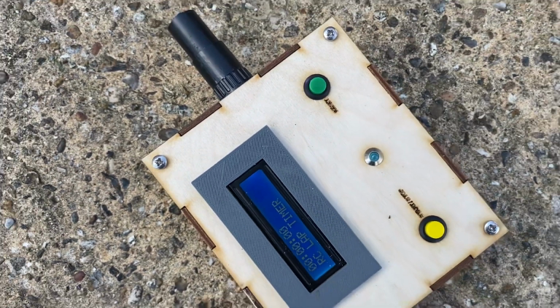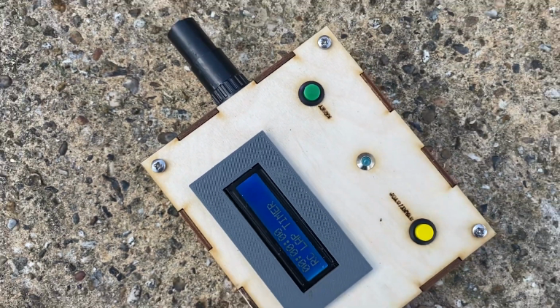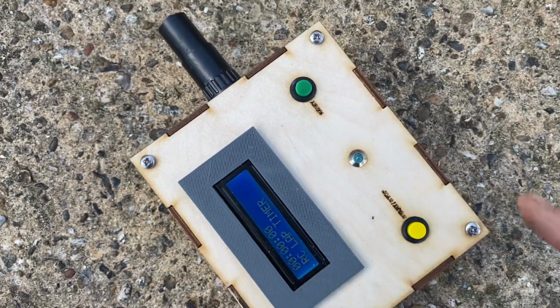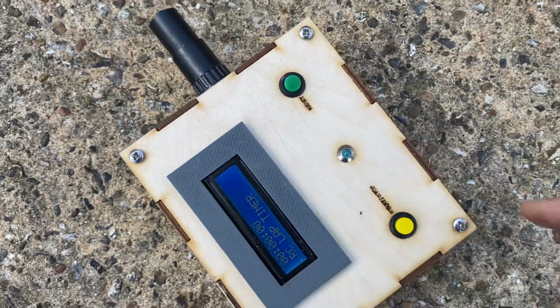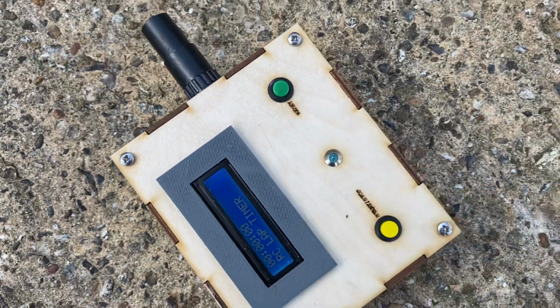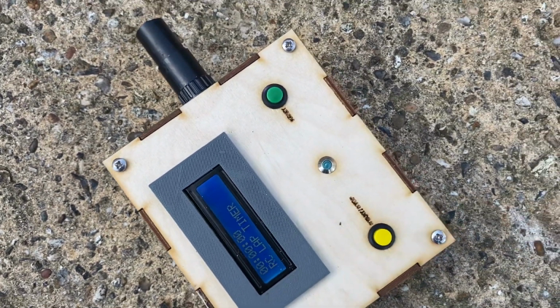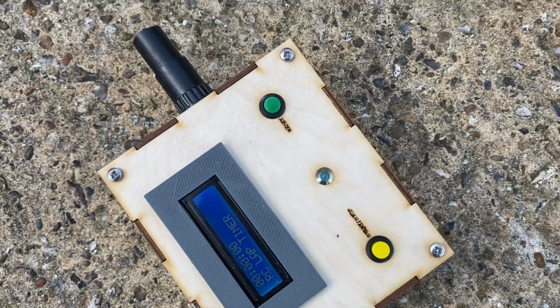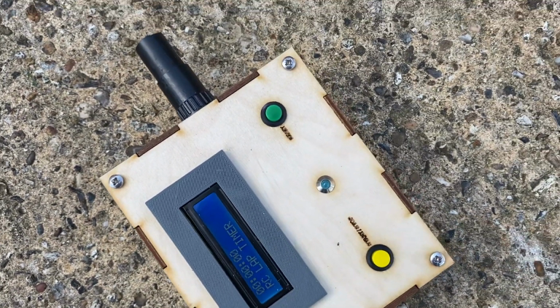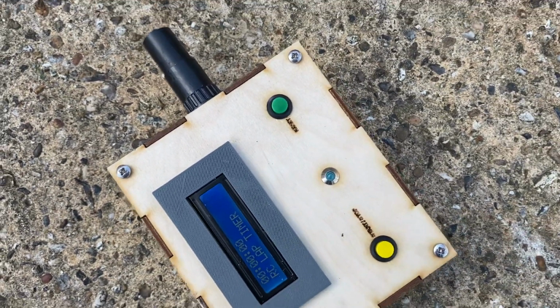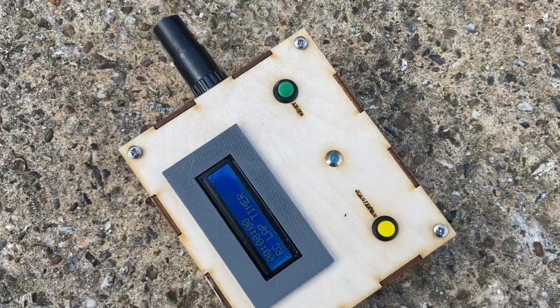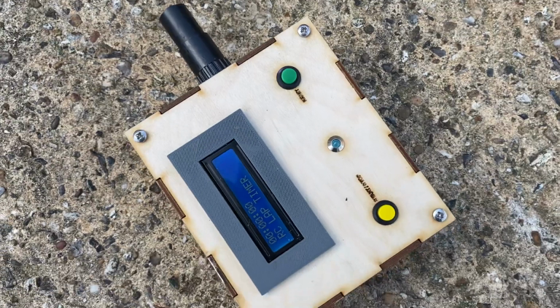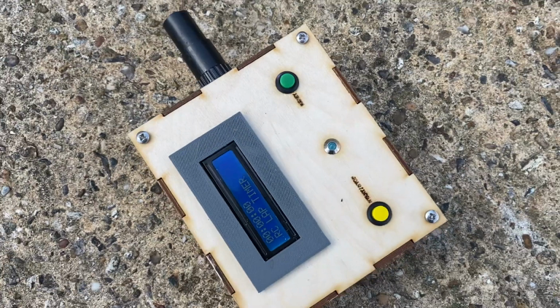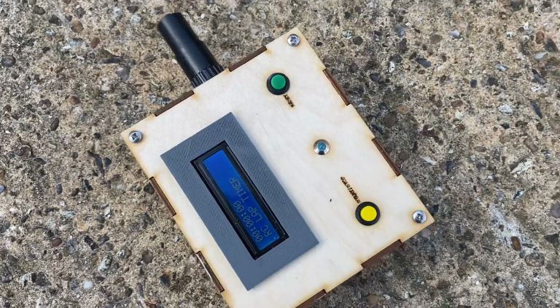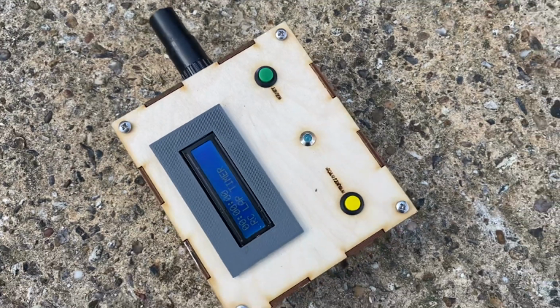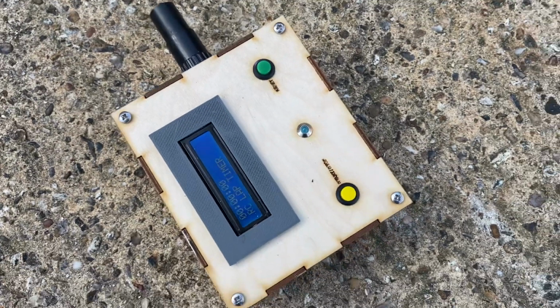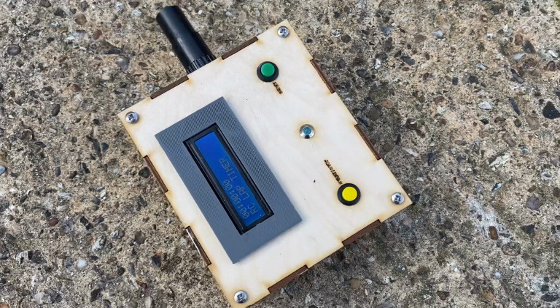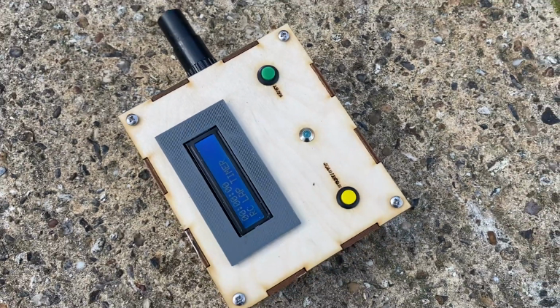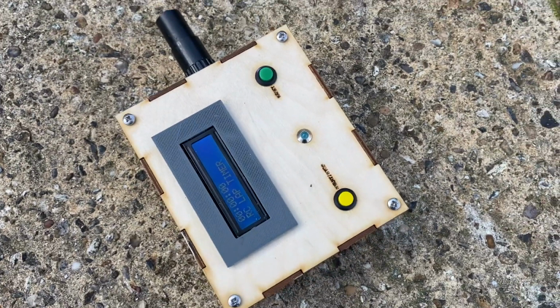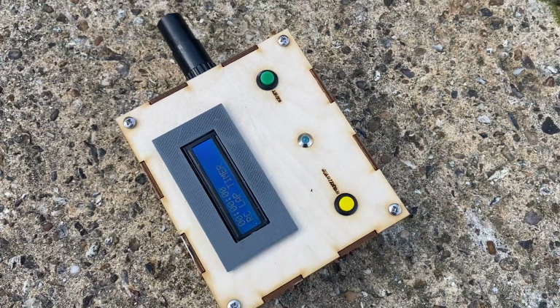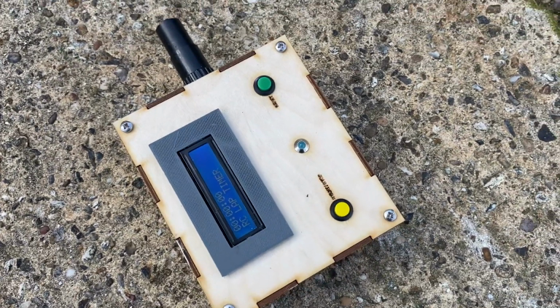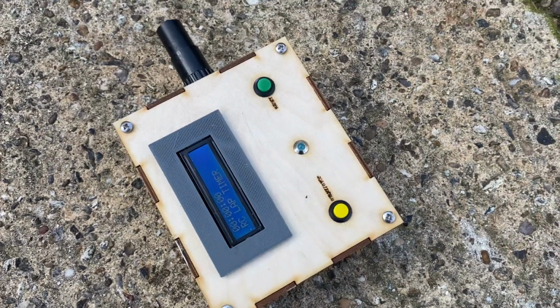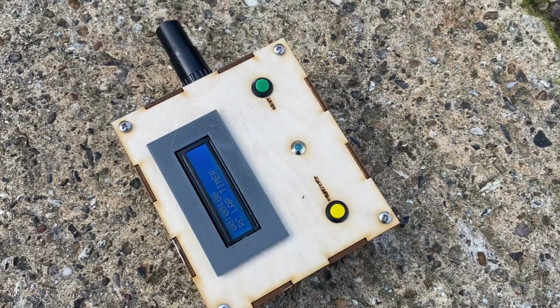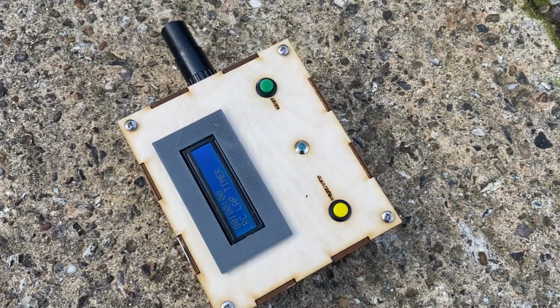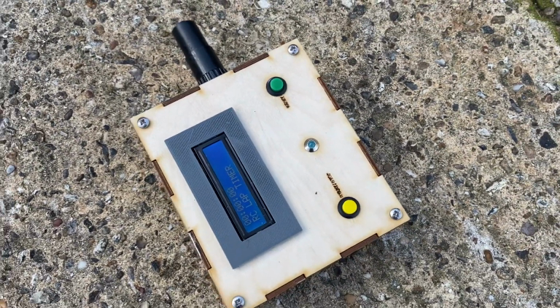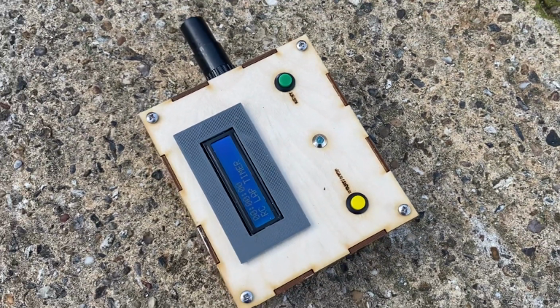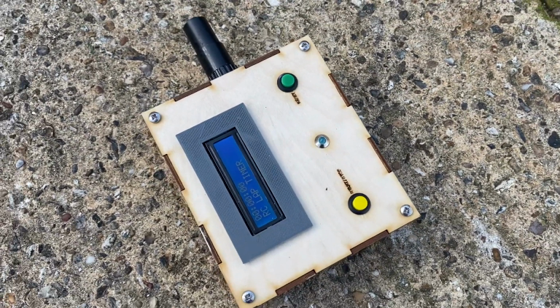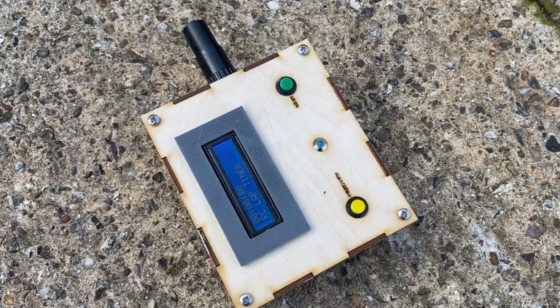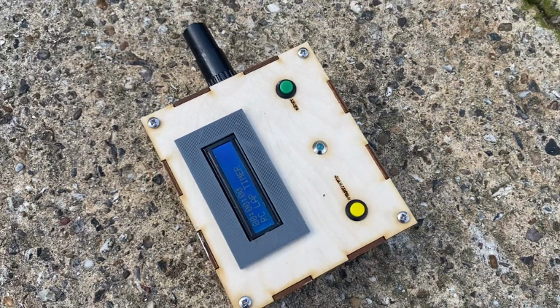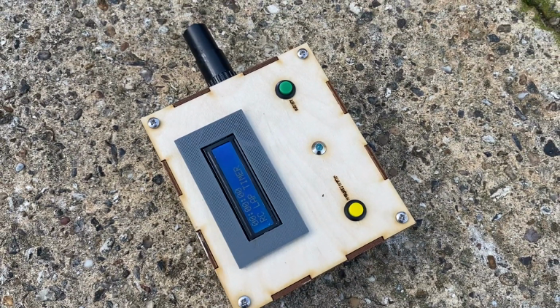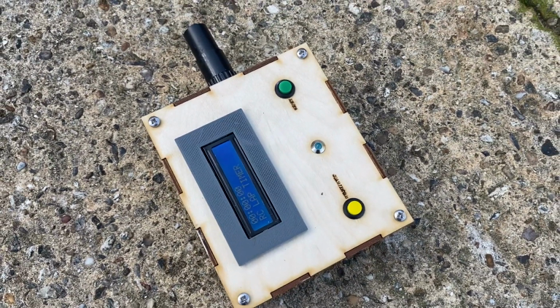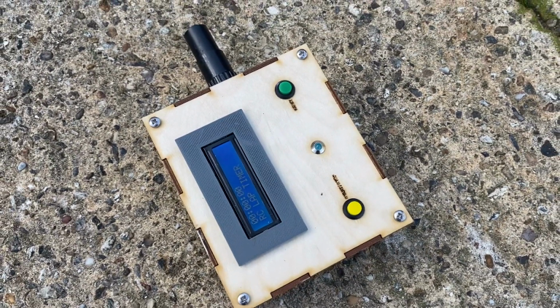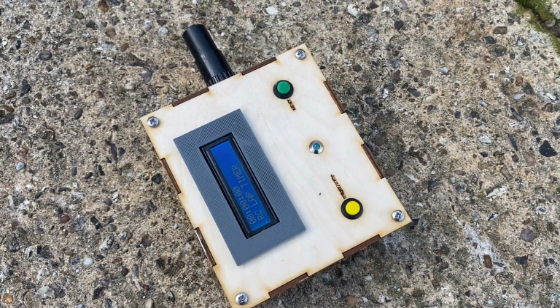I've also included a beeper so it beeps when the car goes through and then beeps again when it comes back.